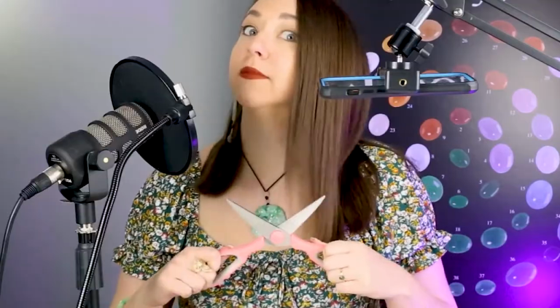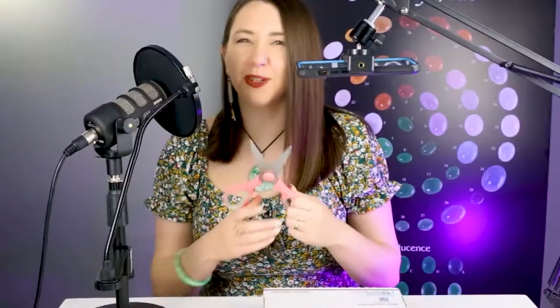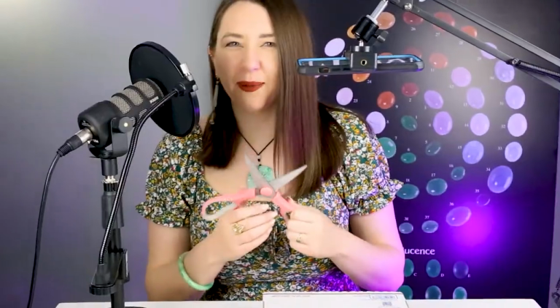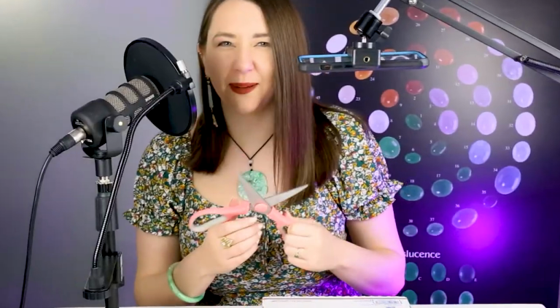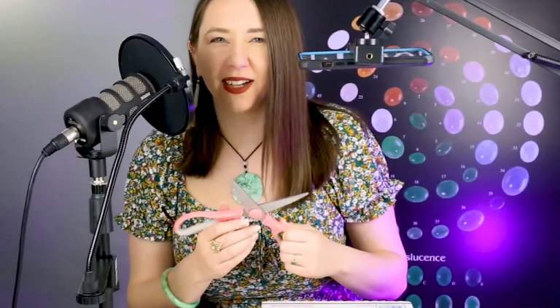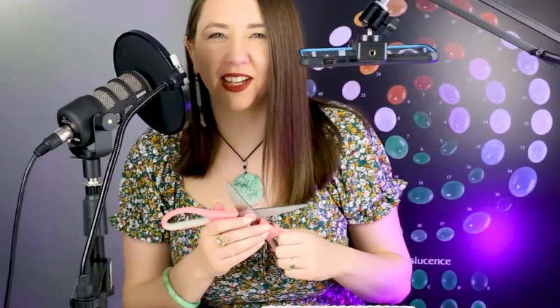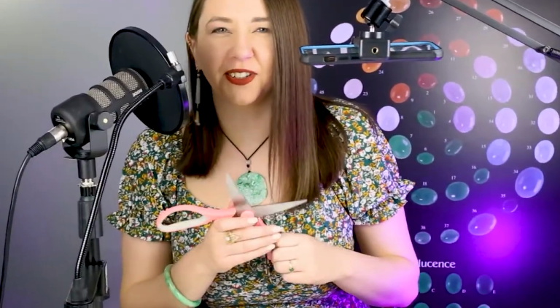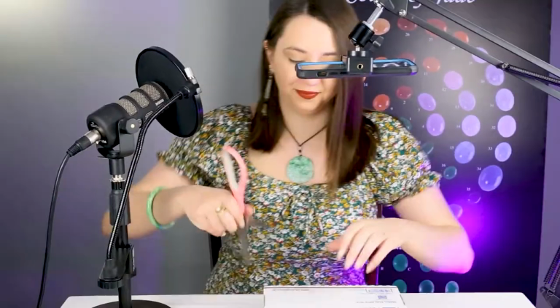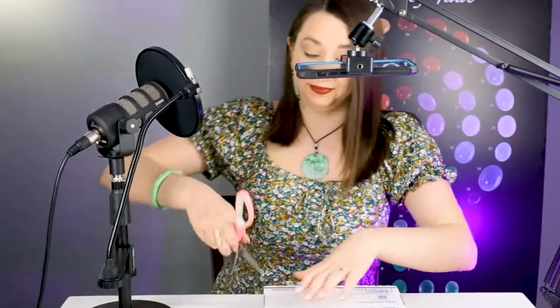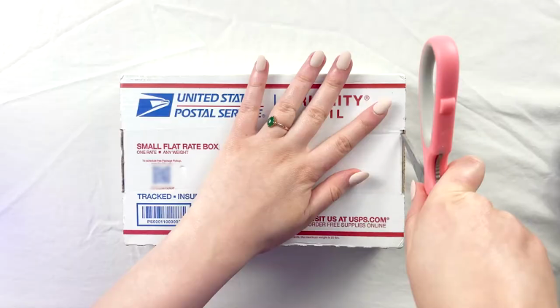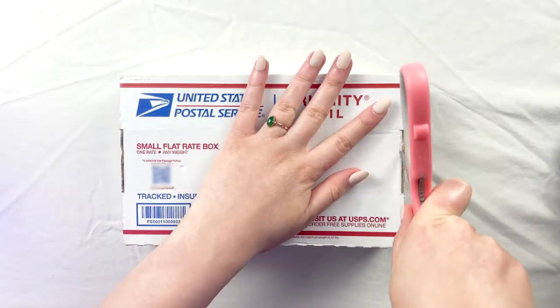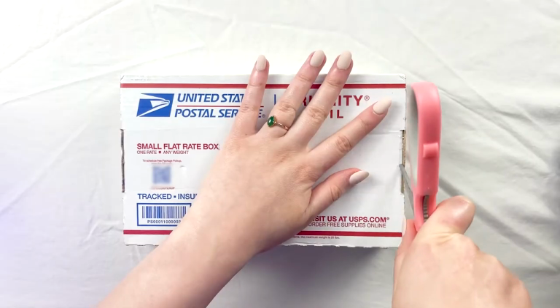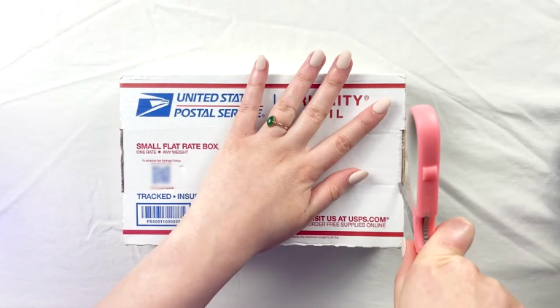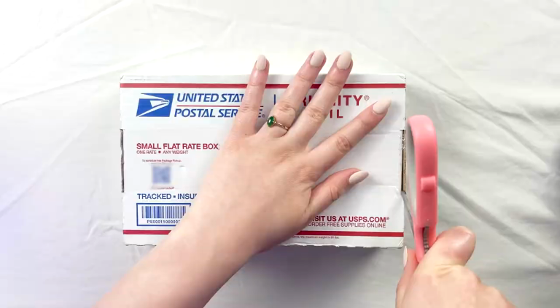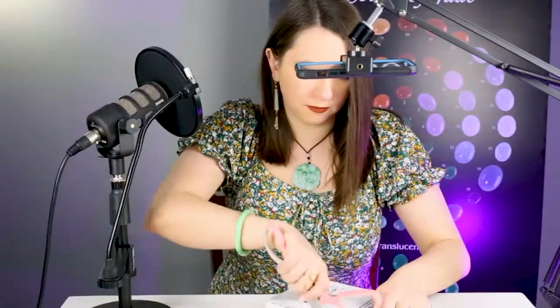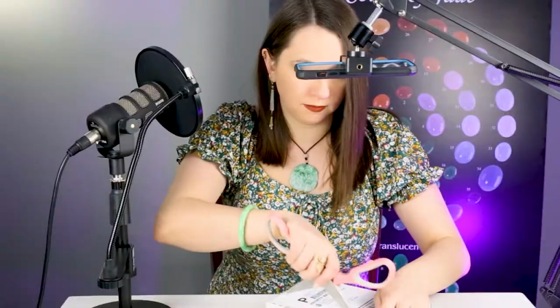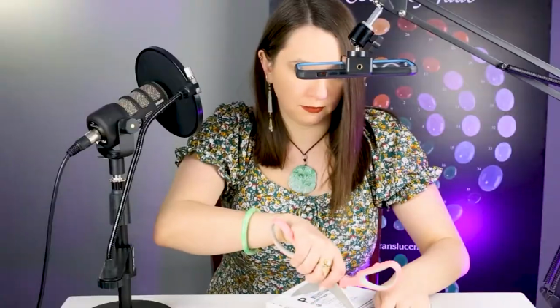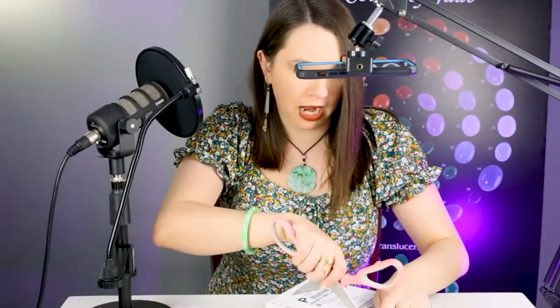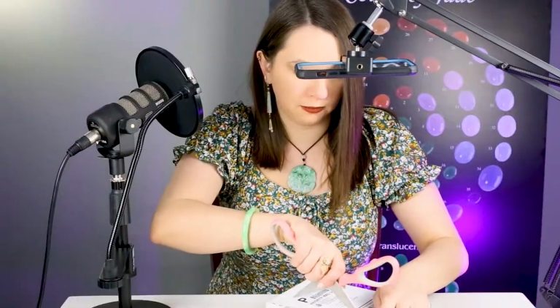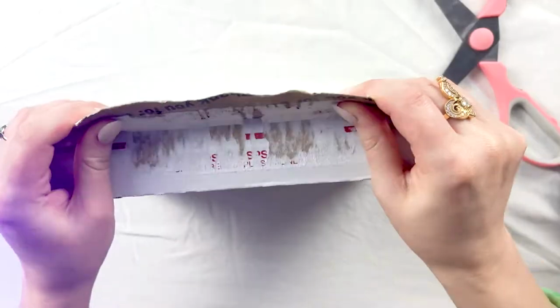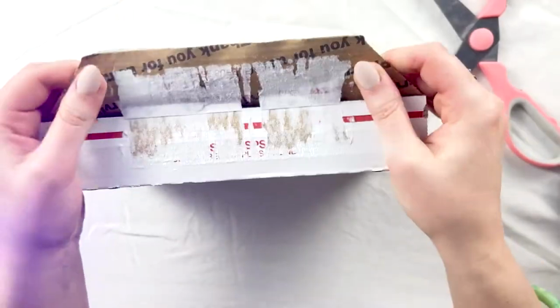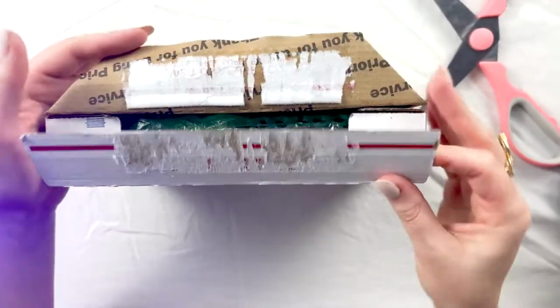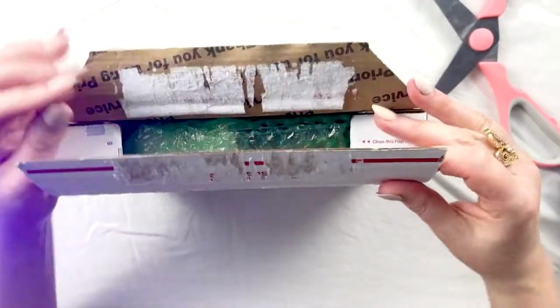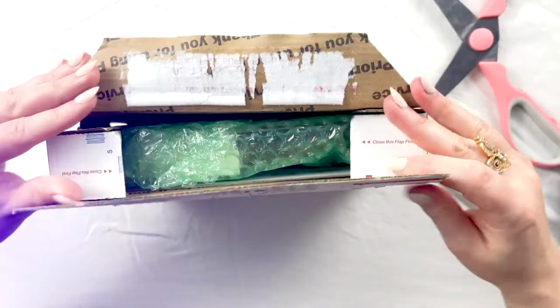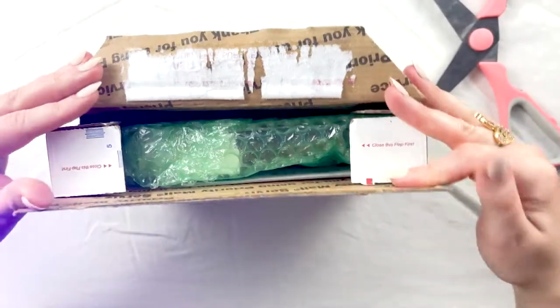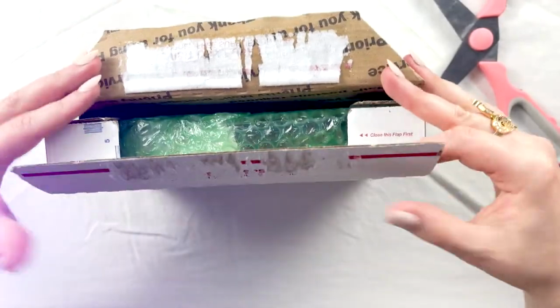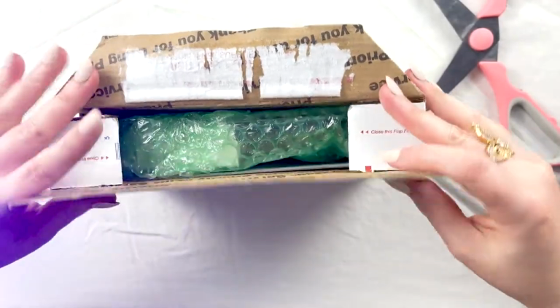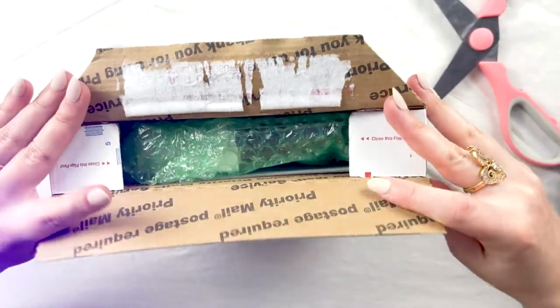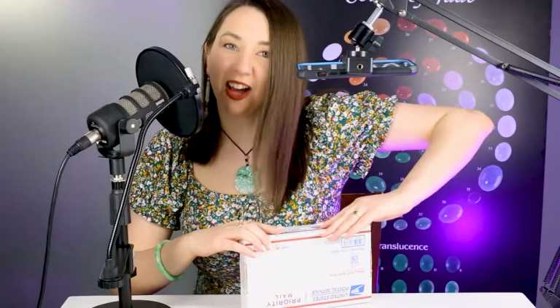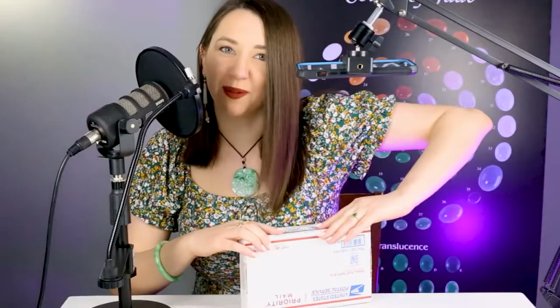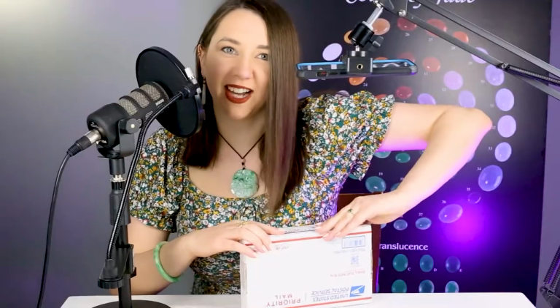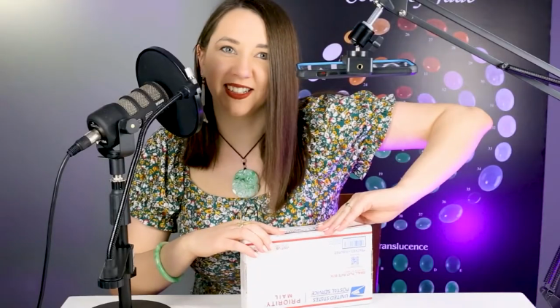I should probably get a box cutter. I'm trying to open it pretty, but like this is not one of my talents.